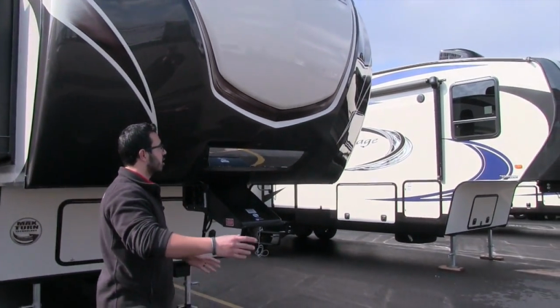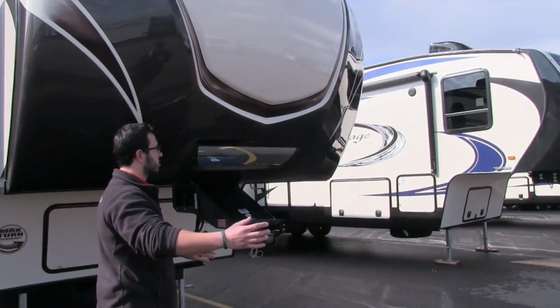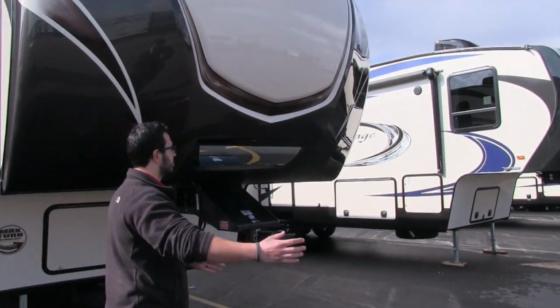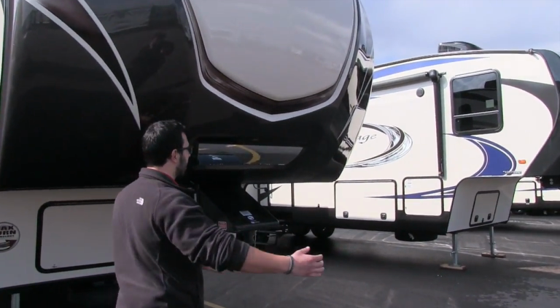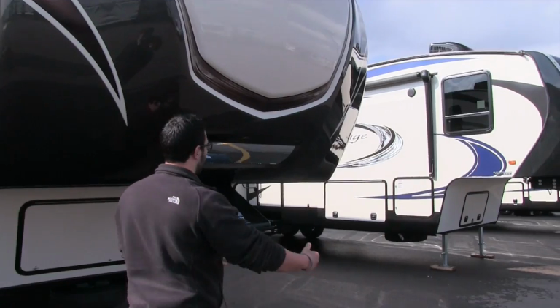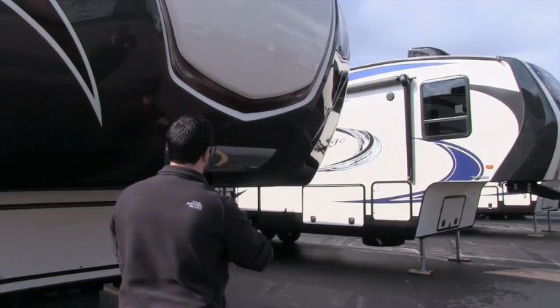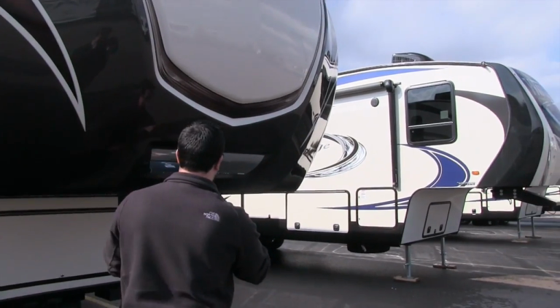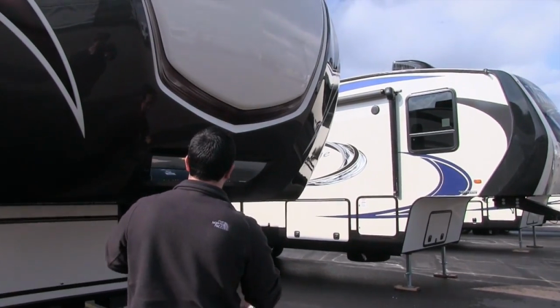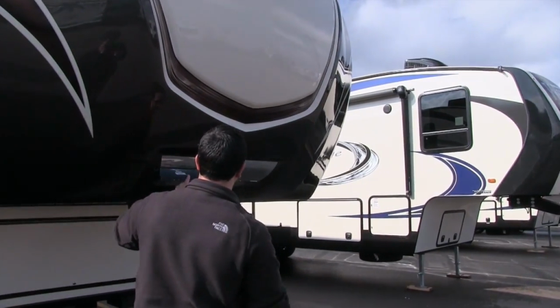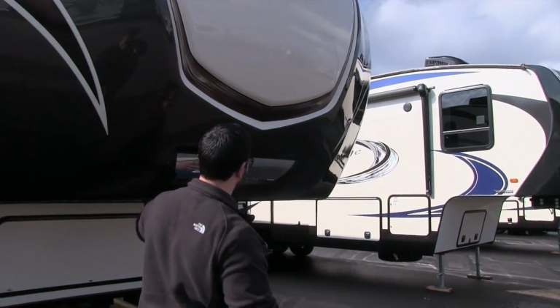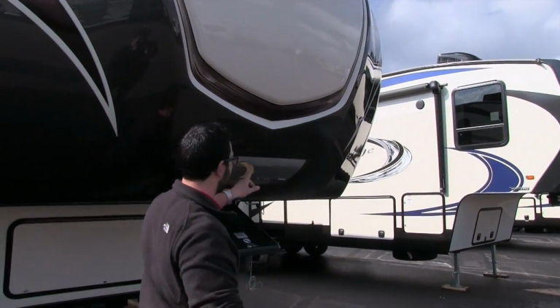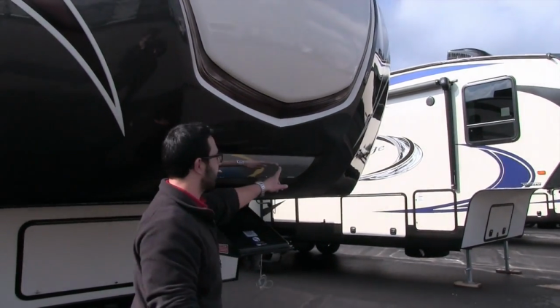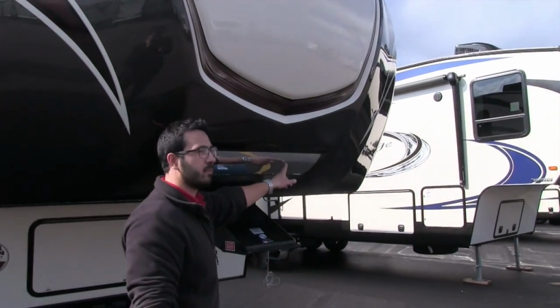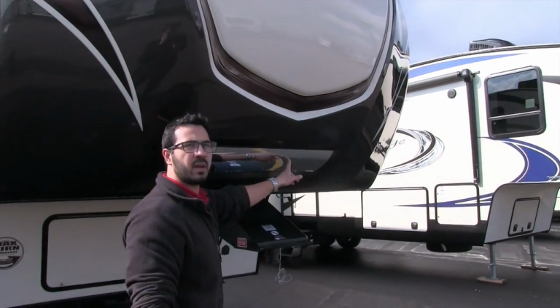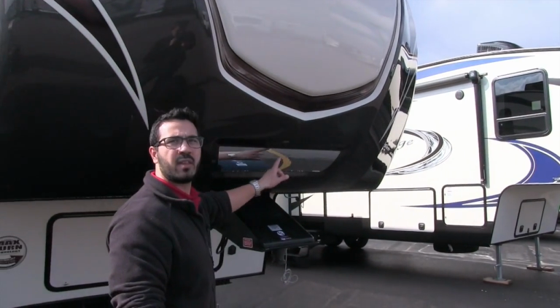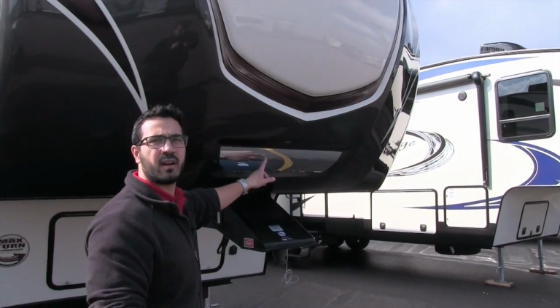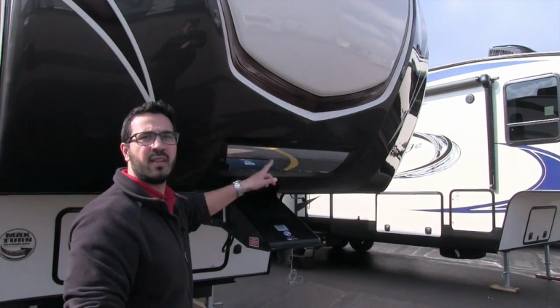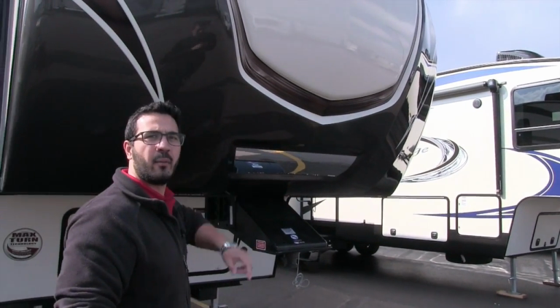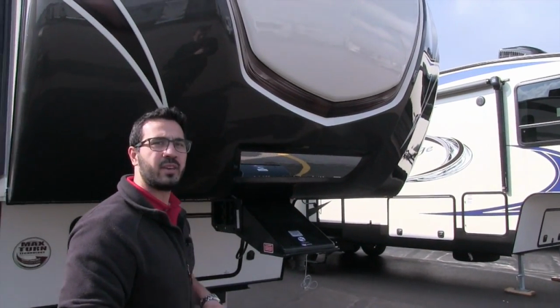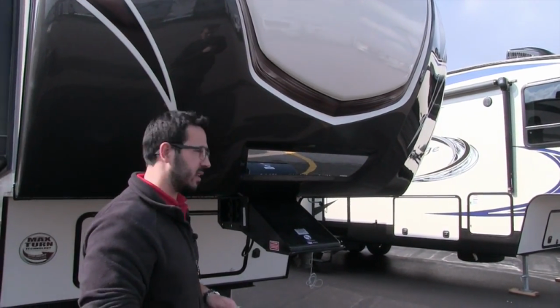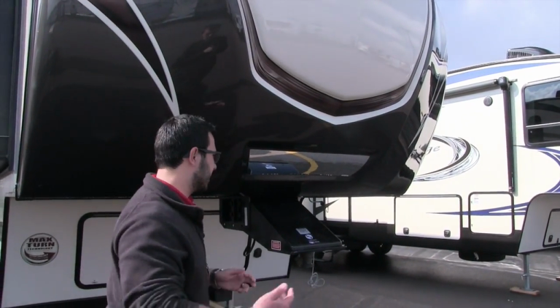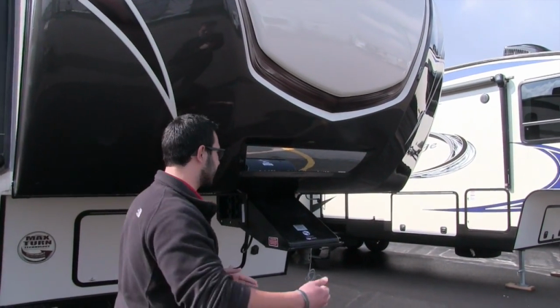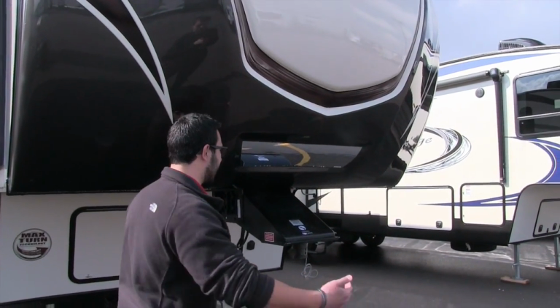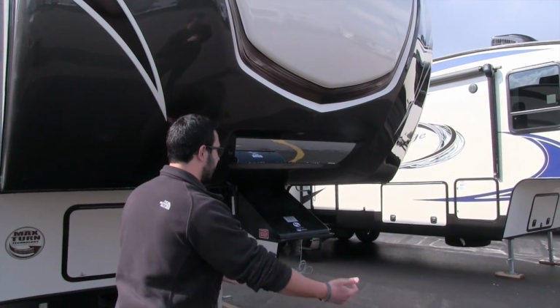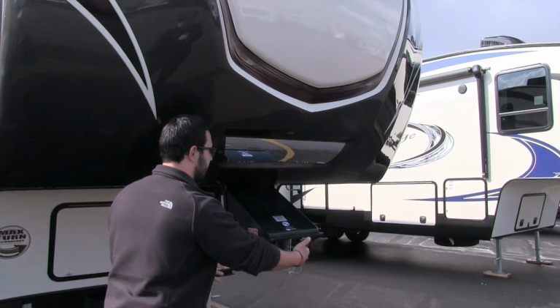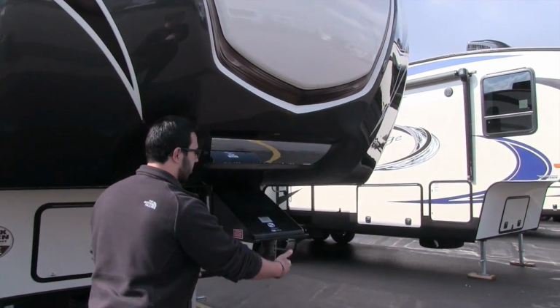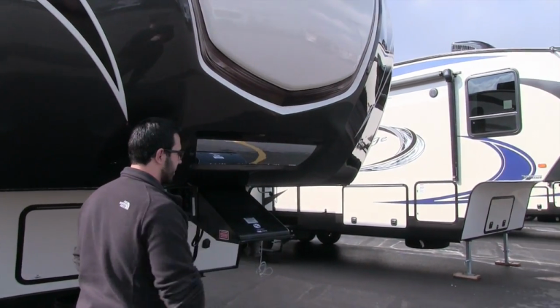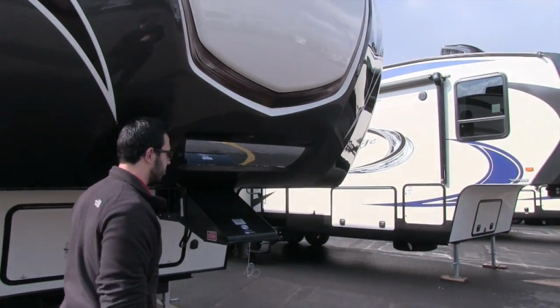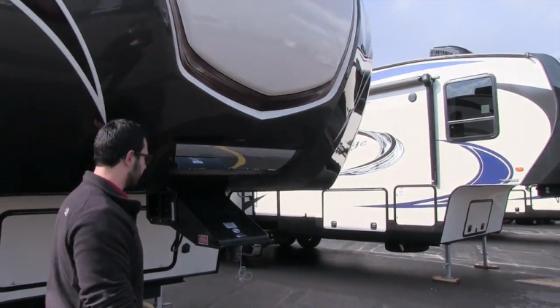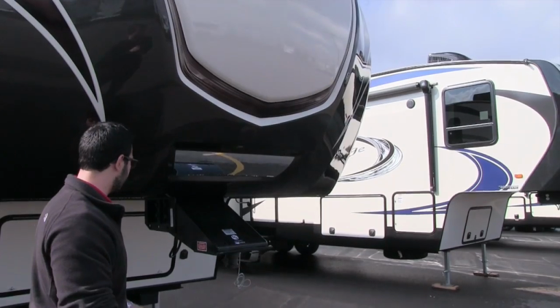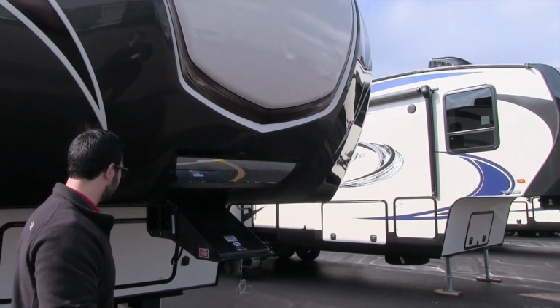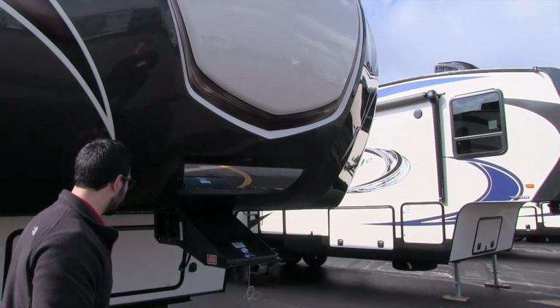Also as you are backing up, you will notice they have a mirror there. That way you can easily line up your hitch with the king pin.